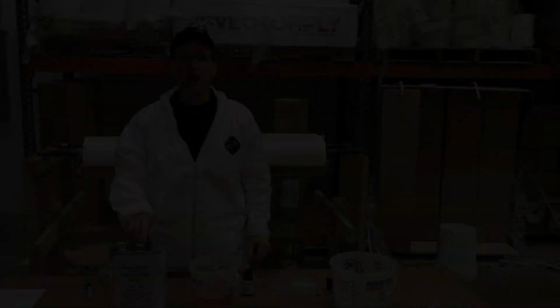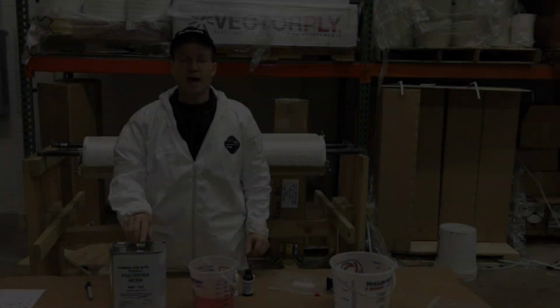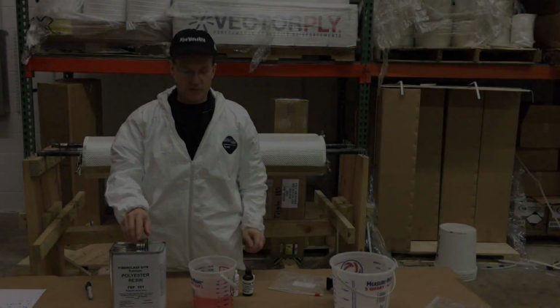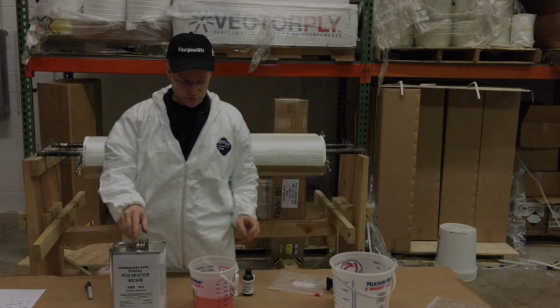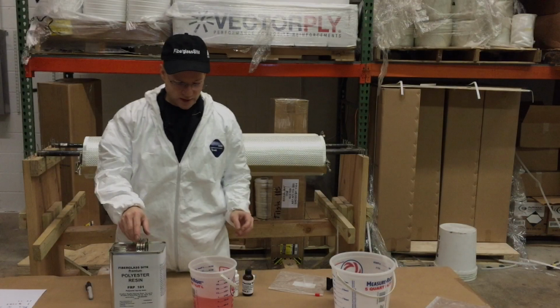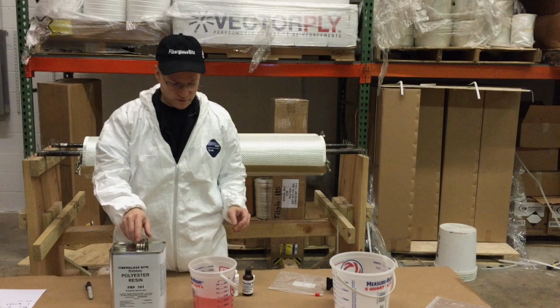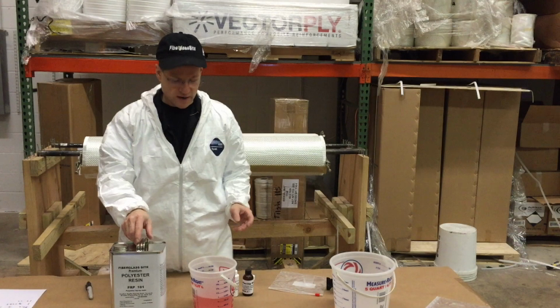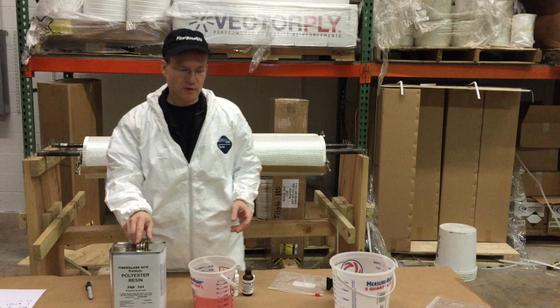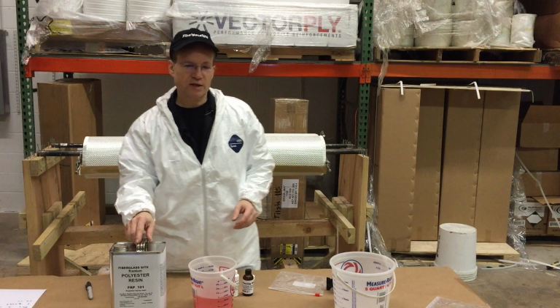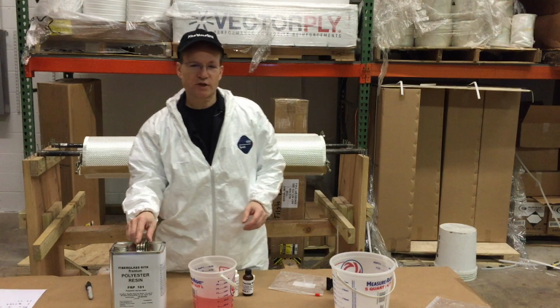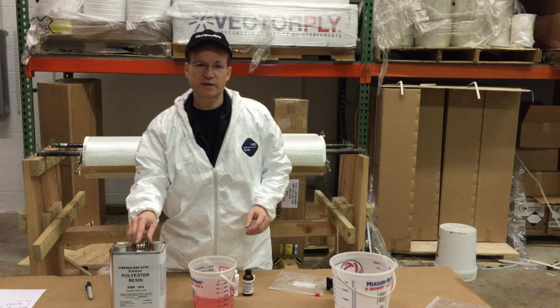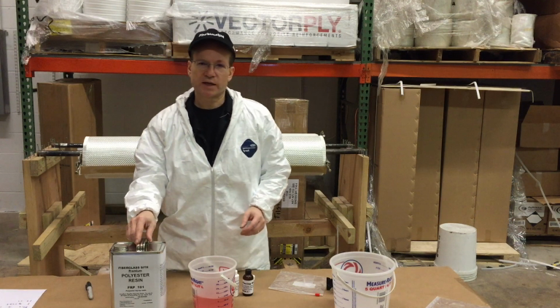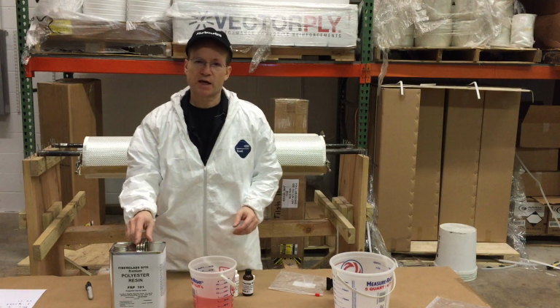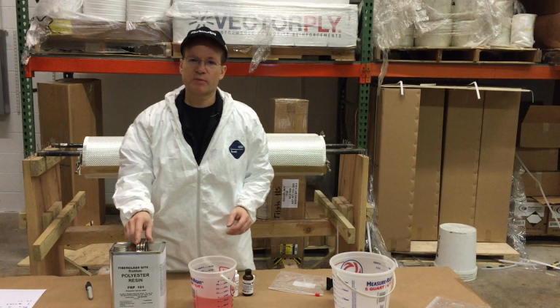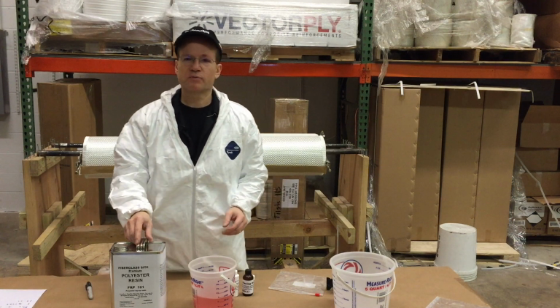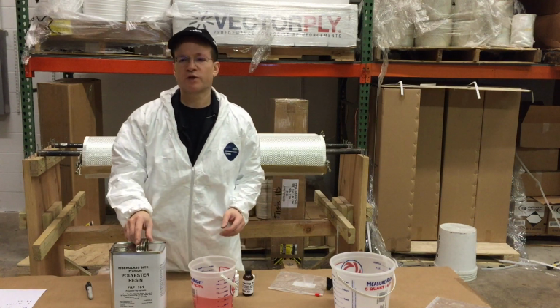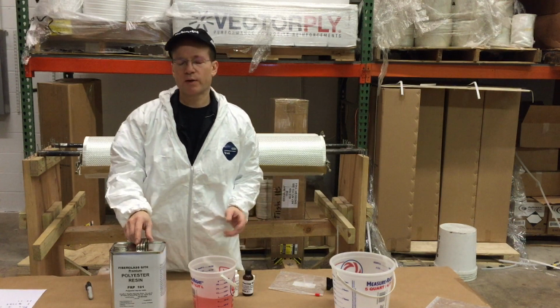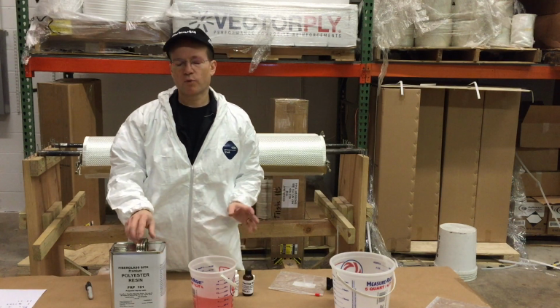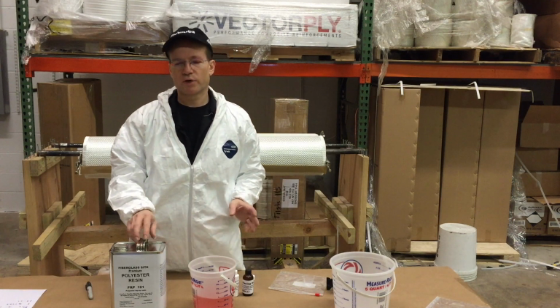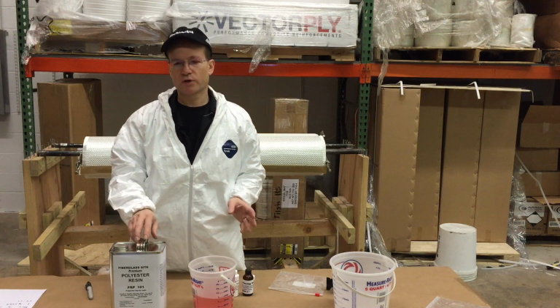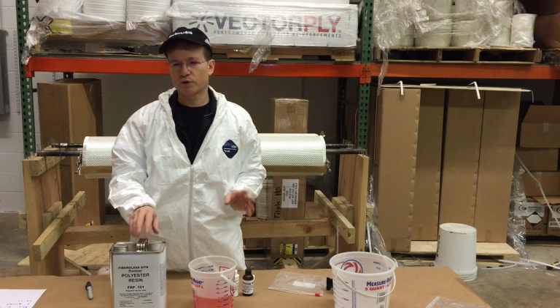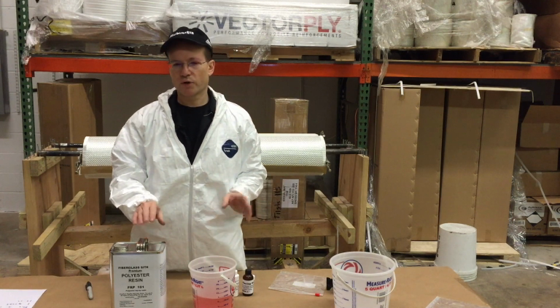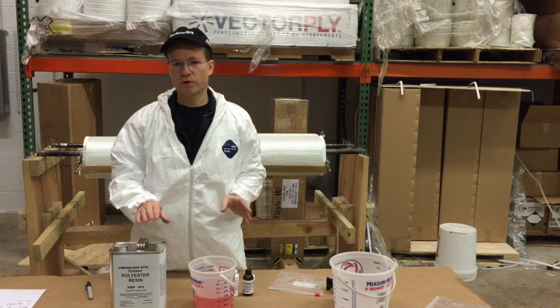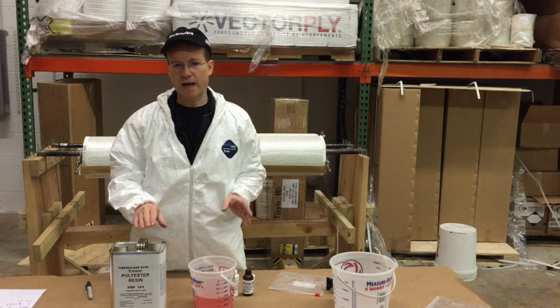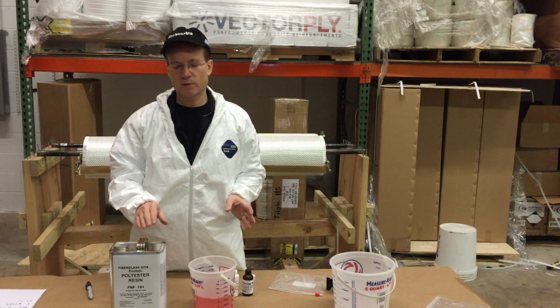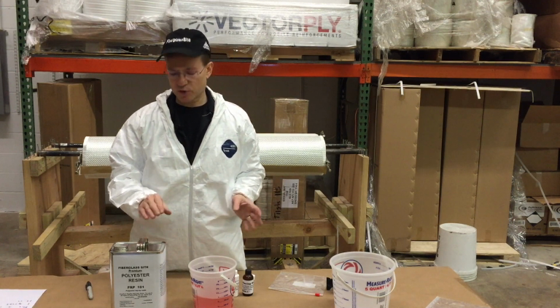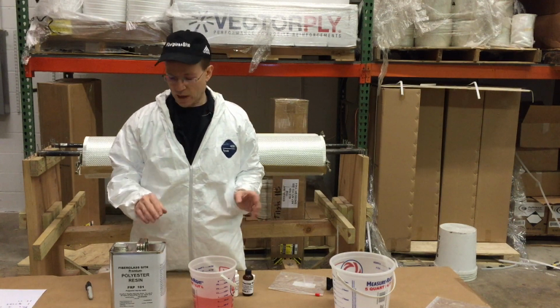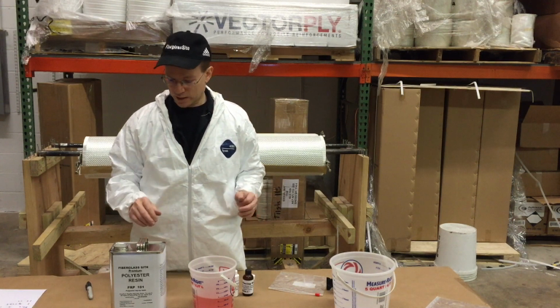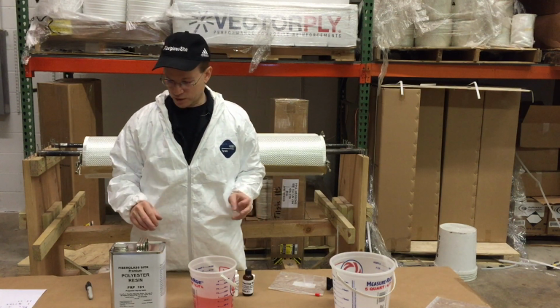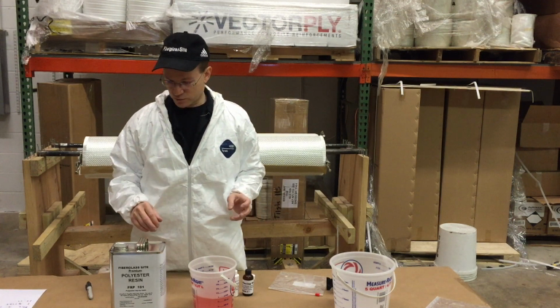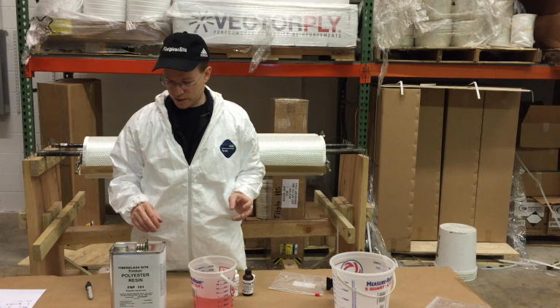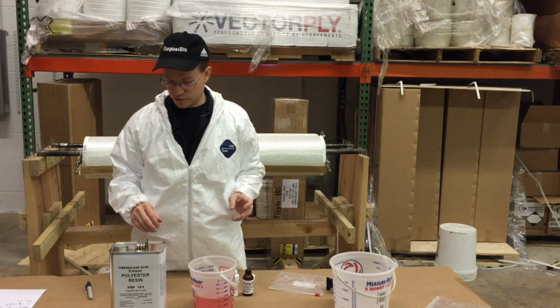Hi, this is Mike from FiberglassSite.com and today what we're going to do is show you how to mix polyester resin.